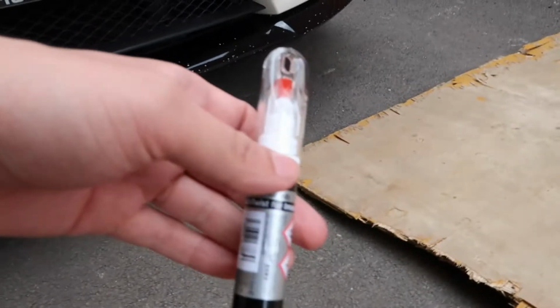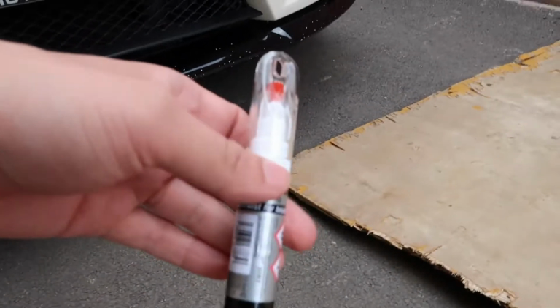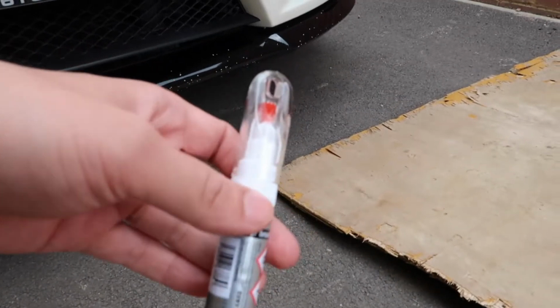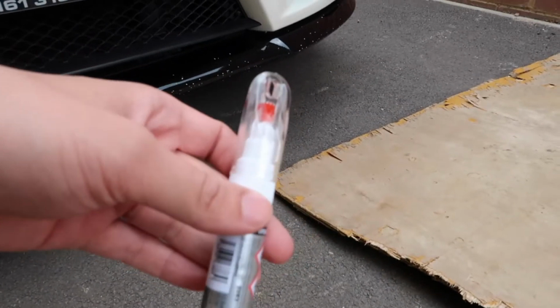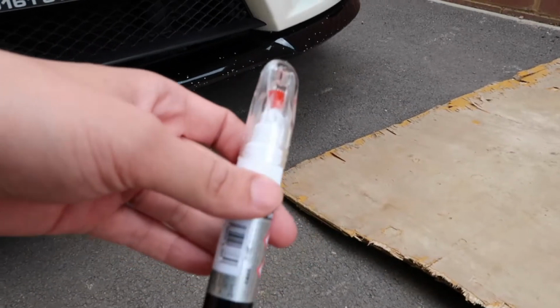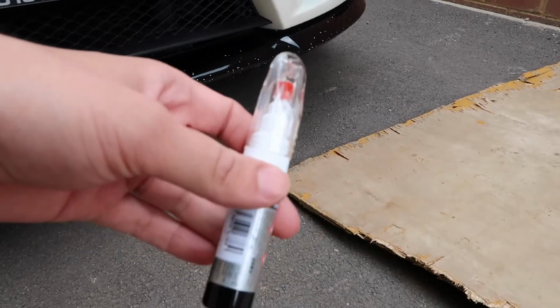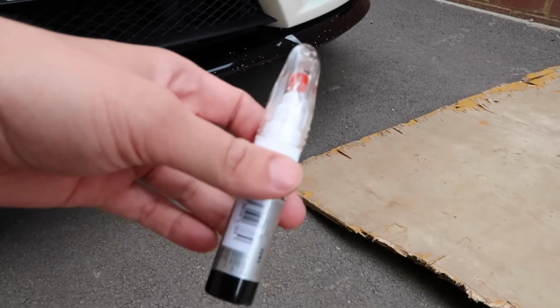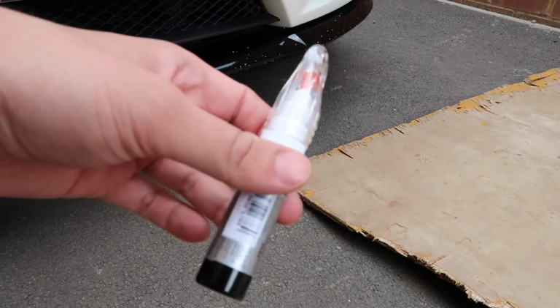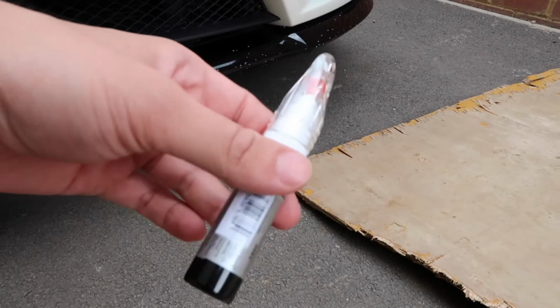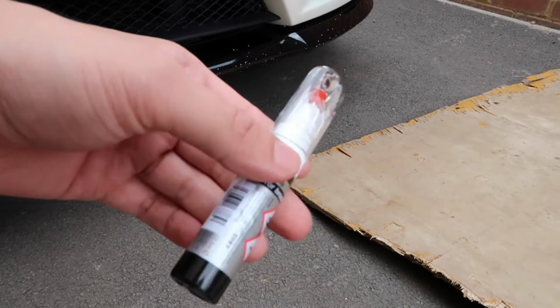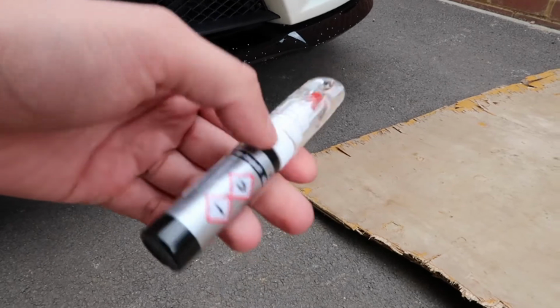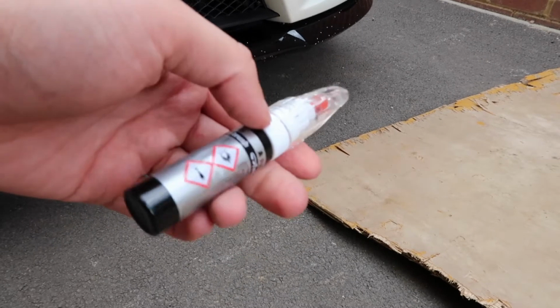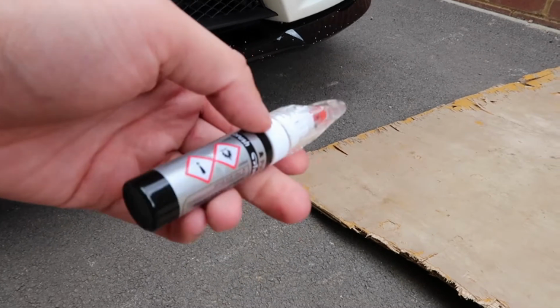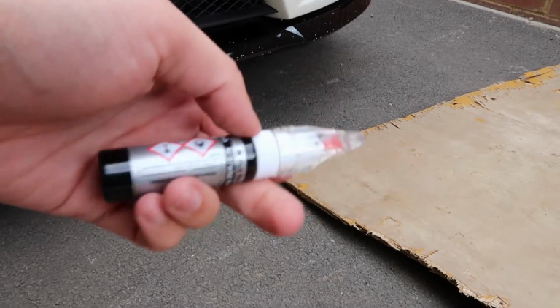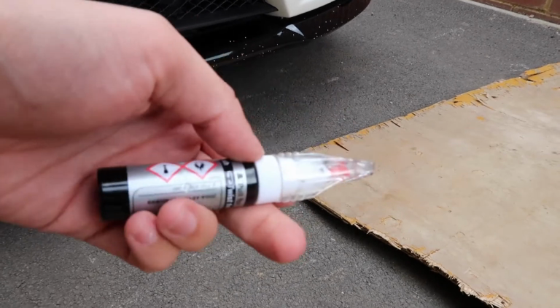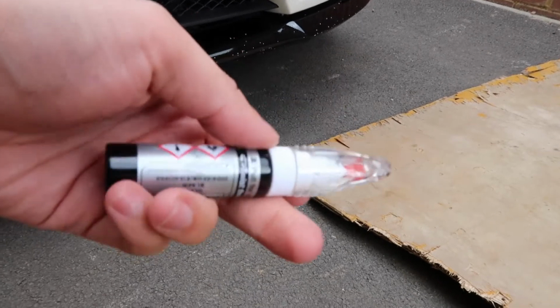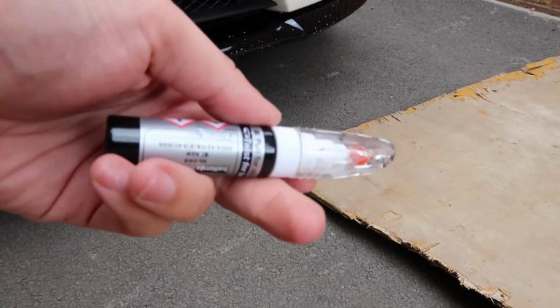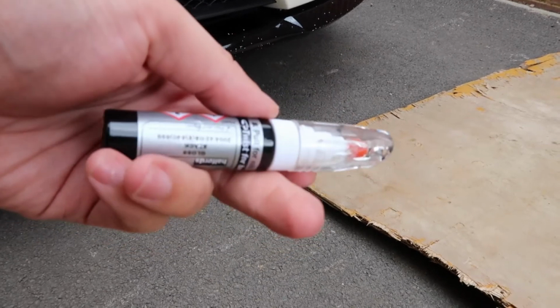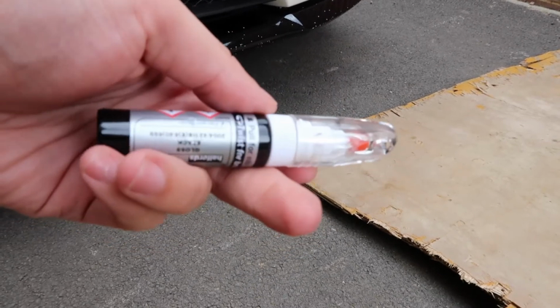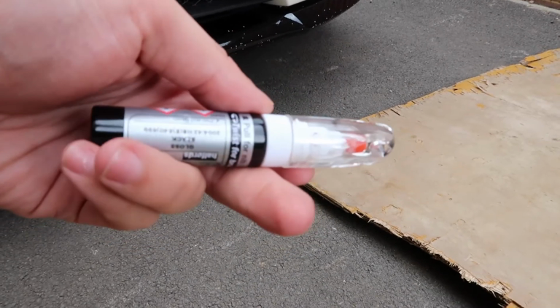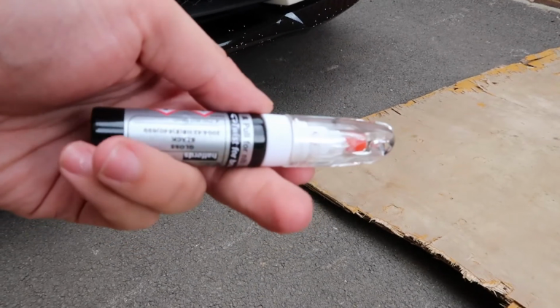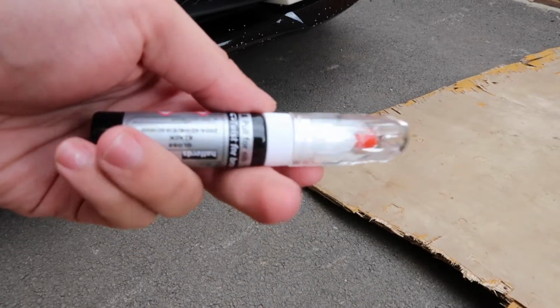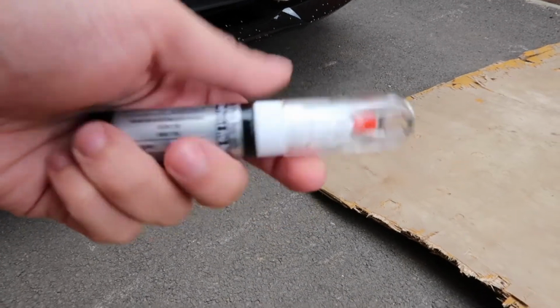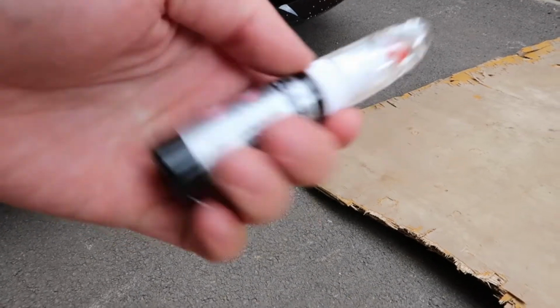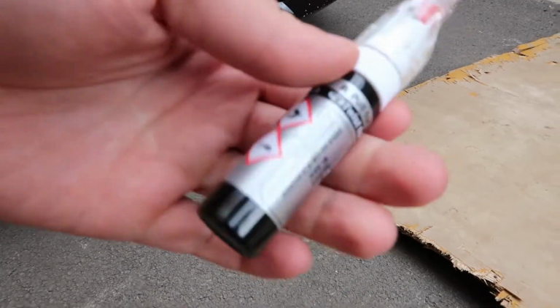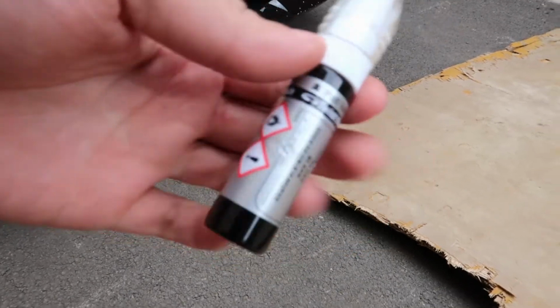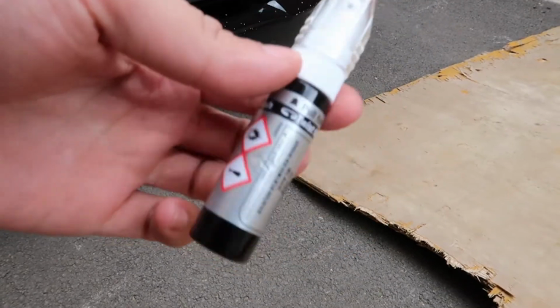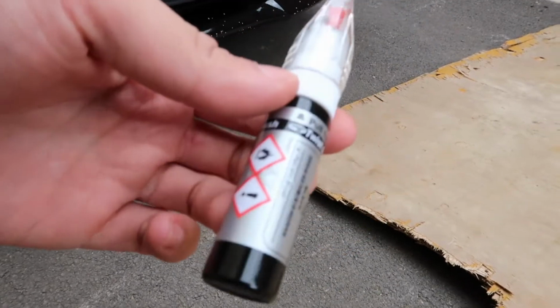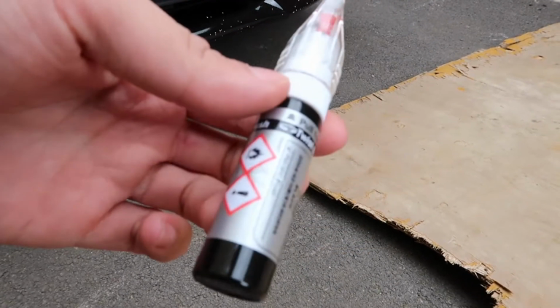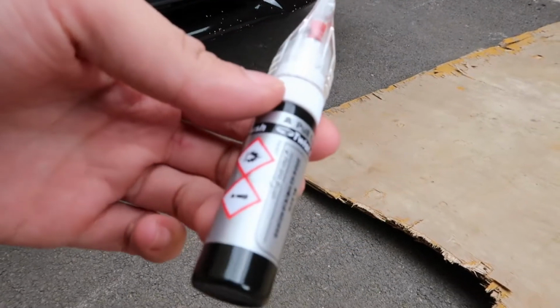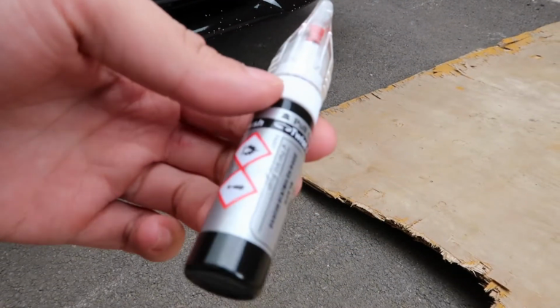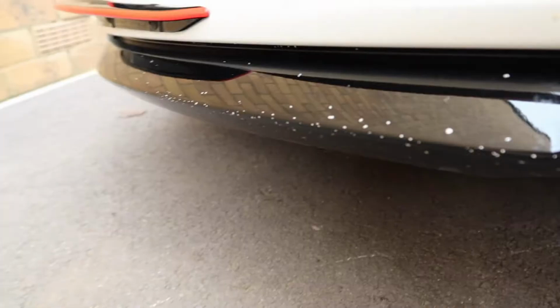This is it — this is the Halfords touch-up pen. We'll try it on the car and see what happens.